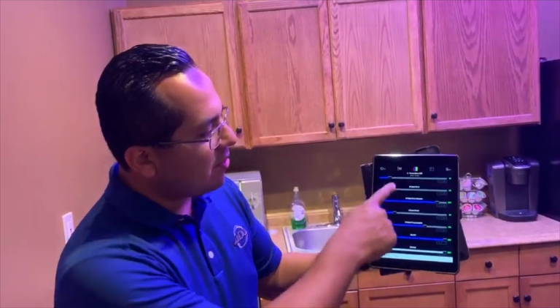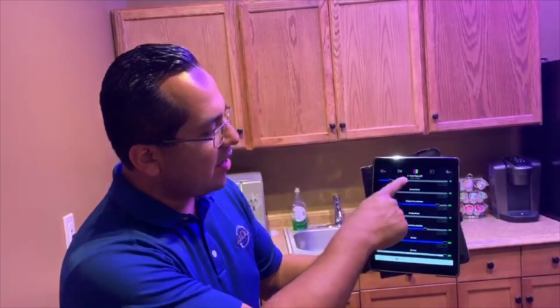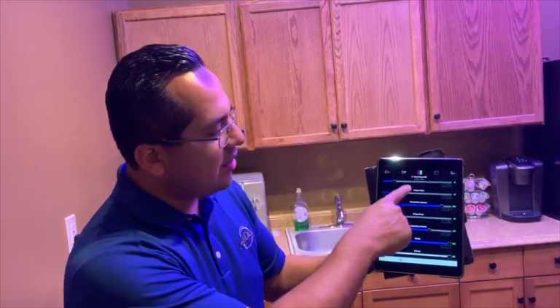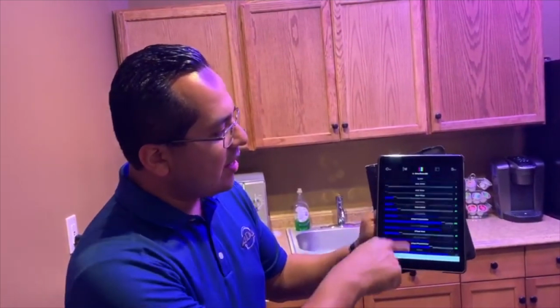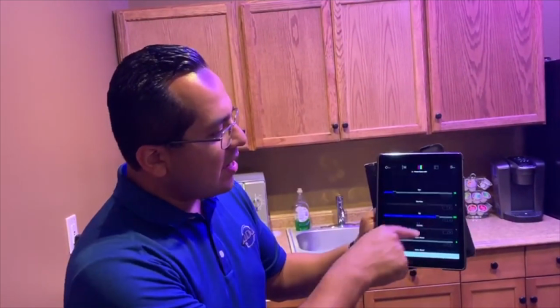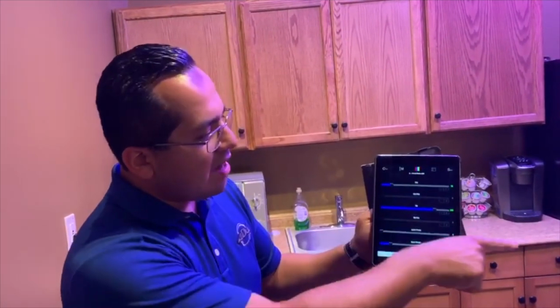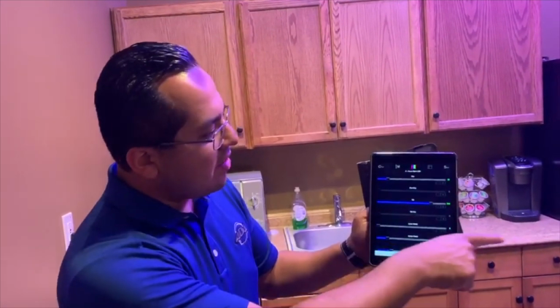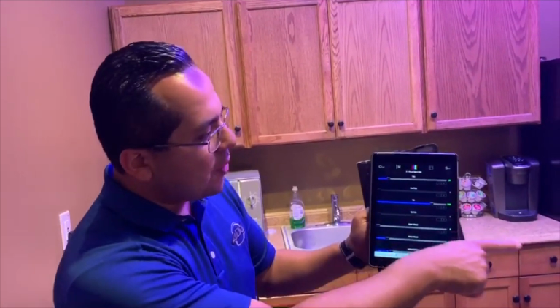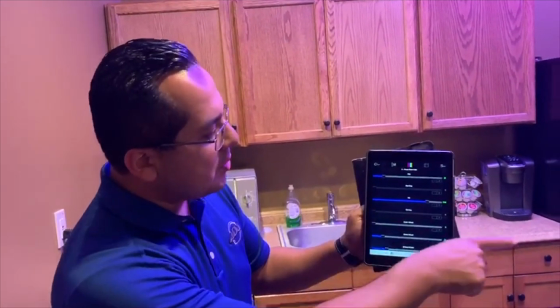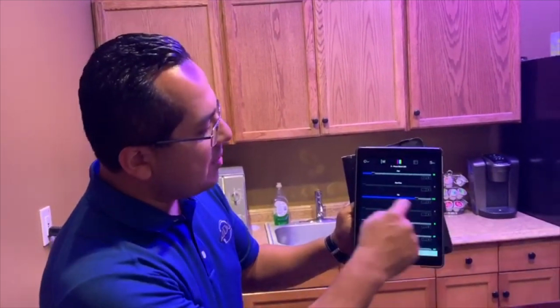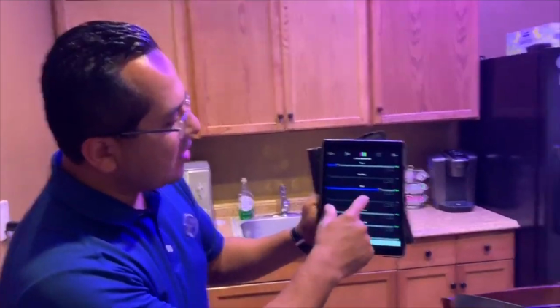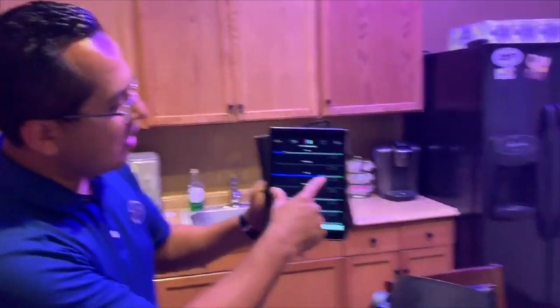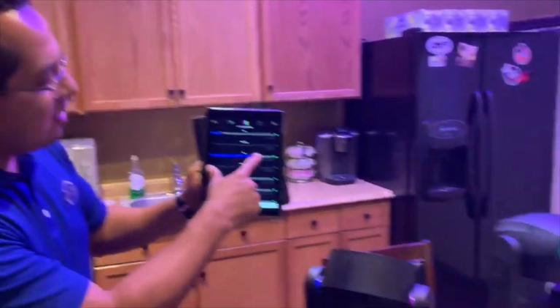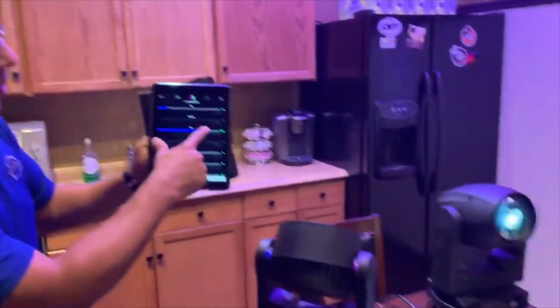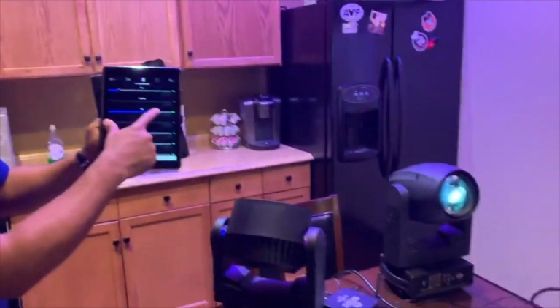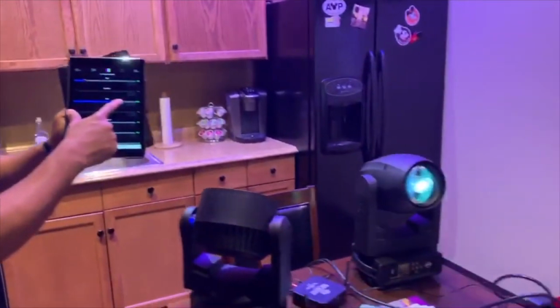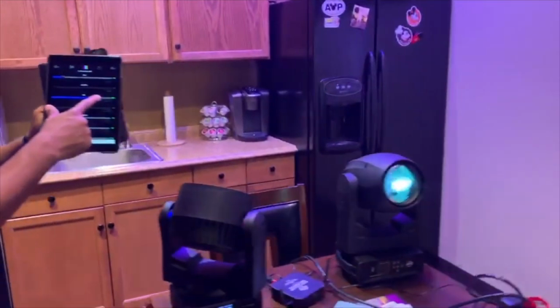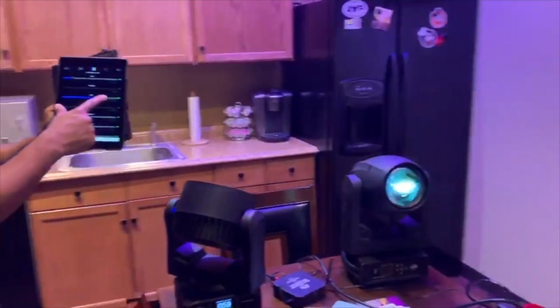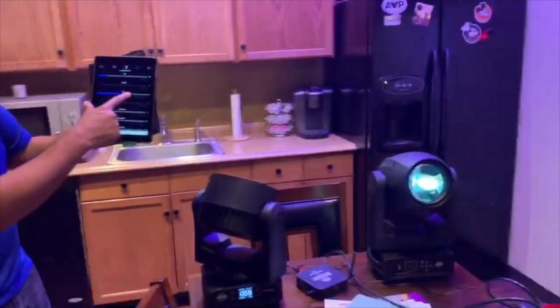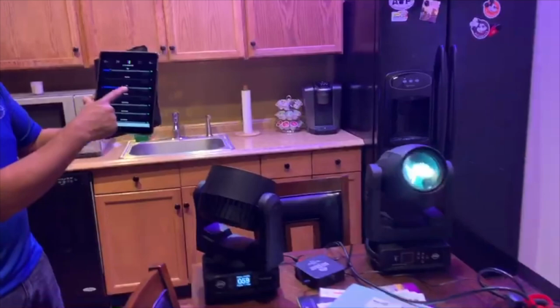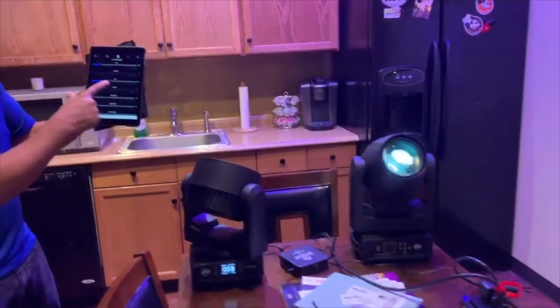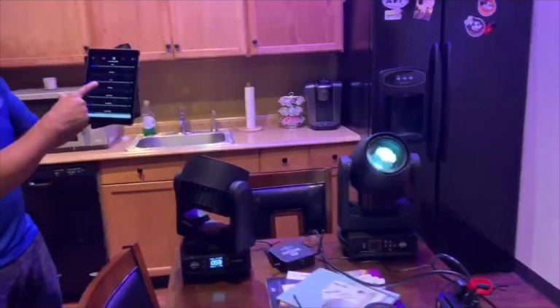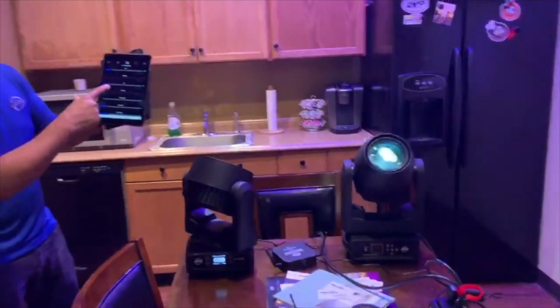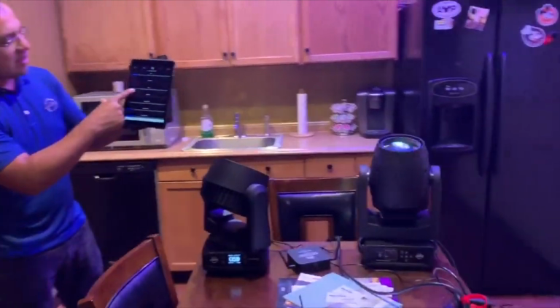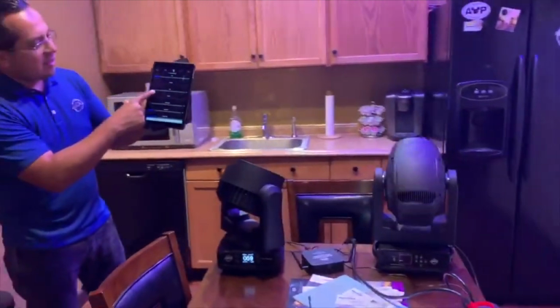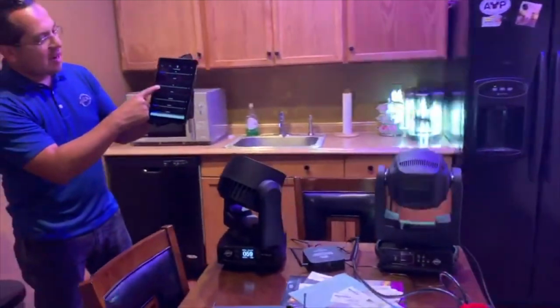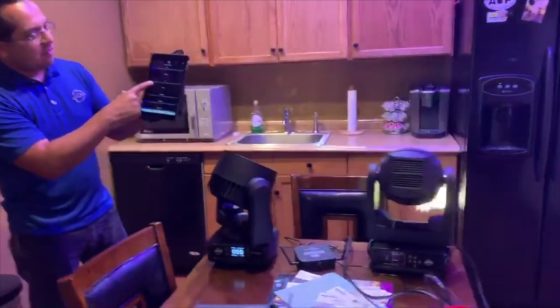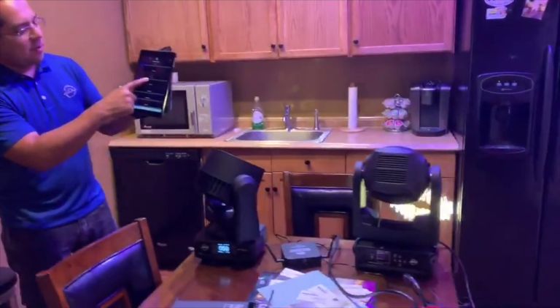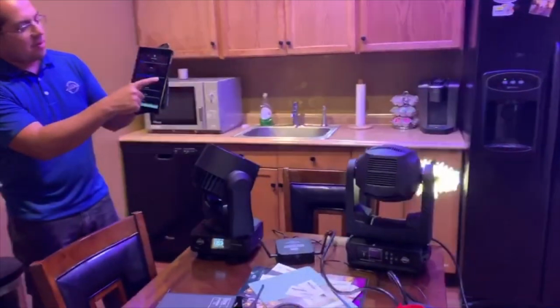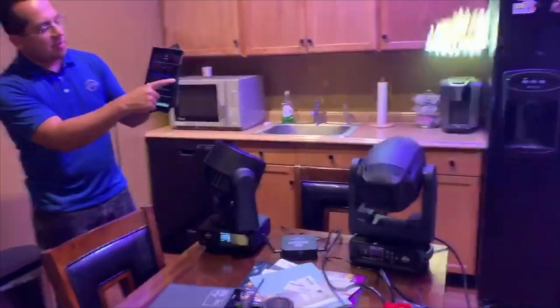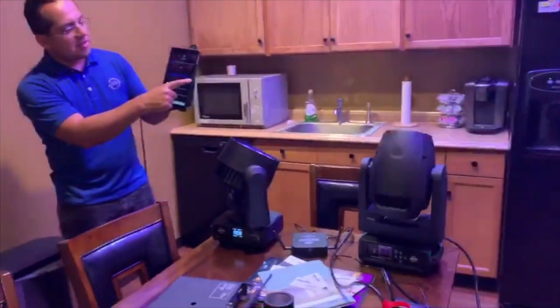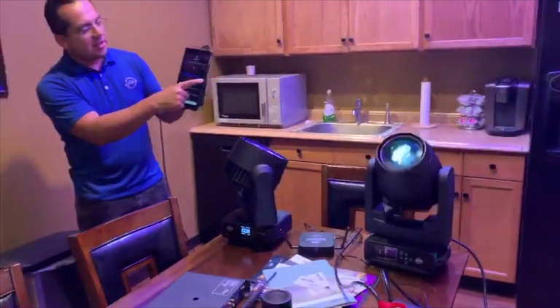So right here I have my focus beam LED, and if I wanted to tilt, I could just tilt this back and forth really easily.